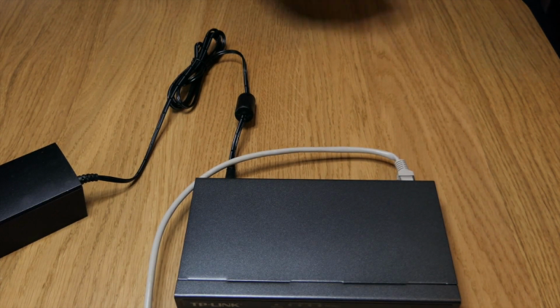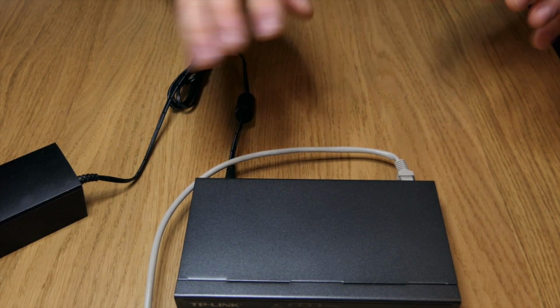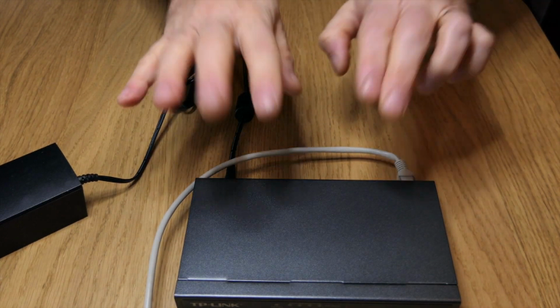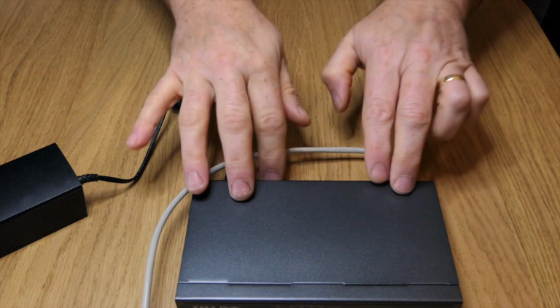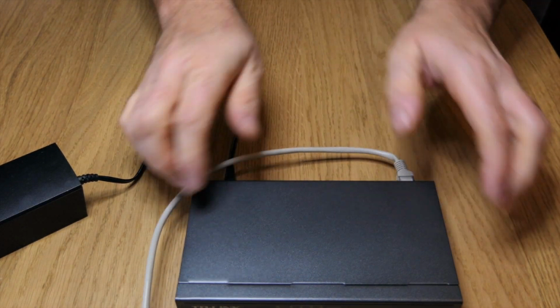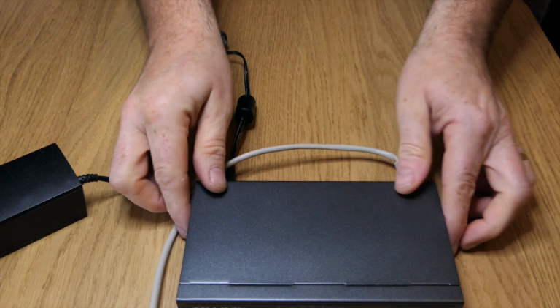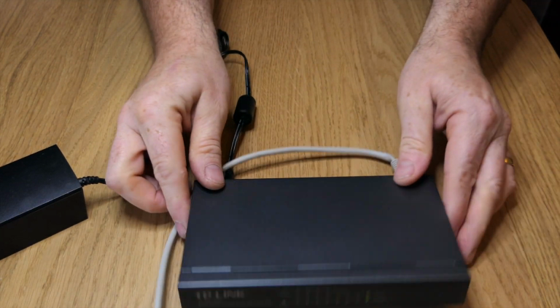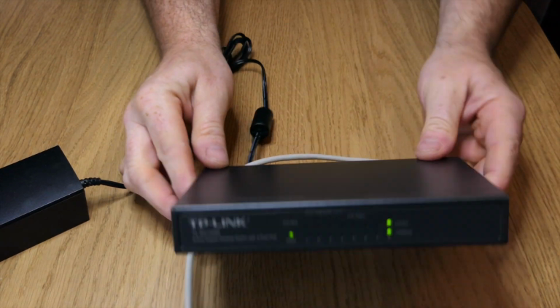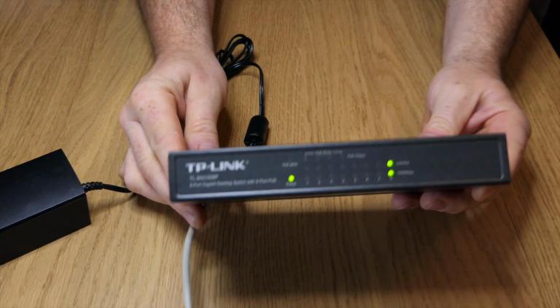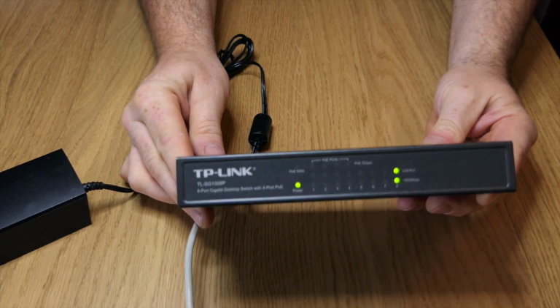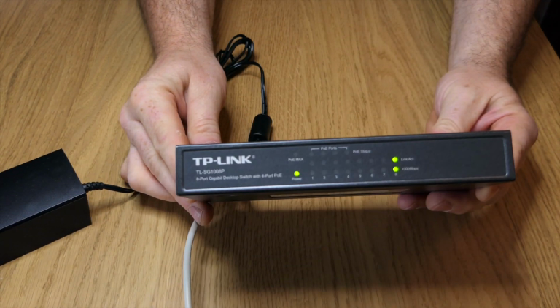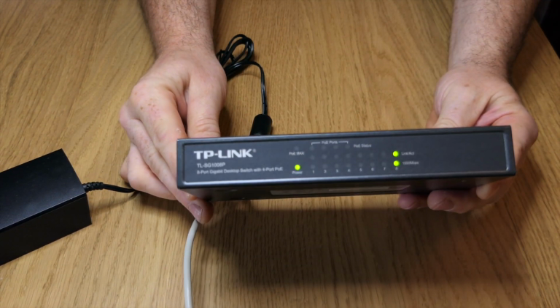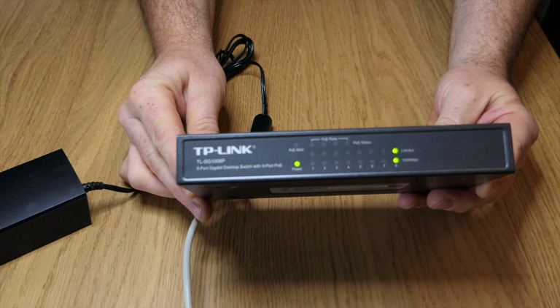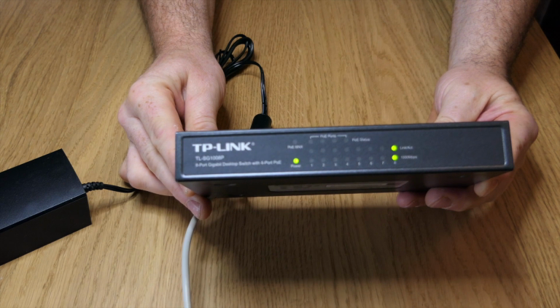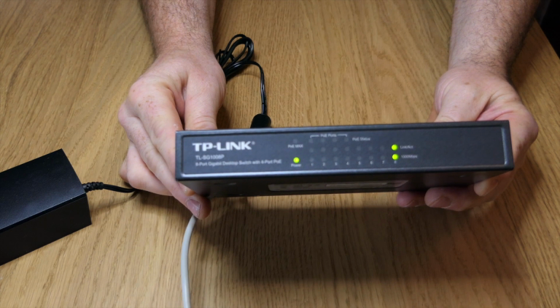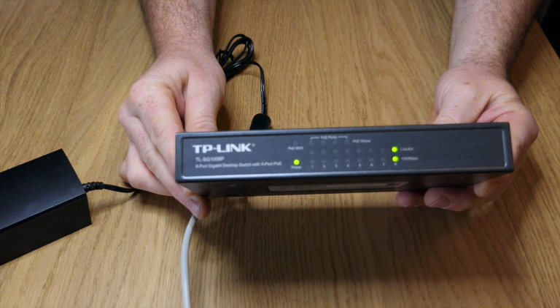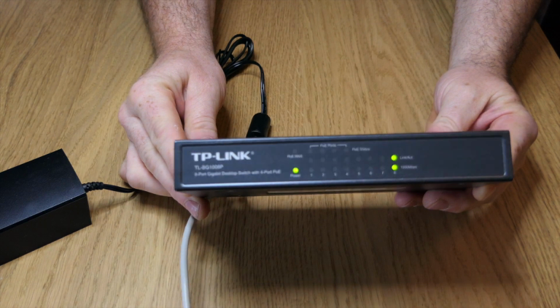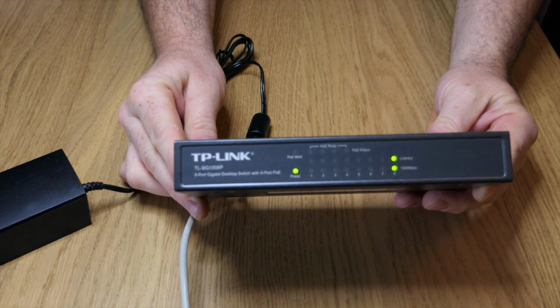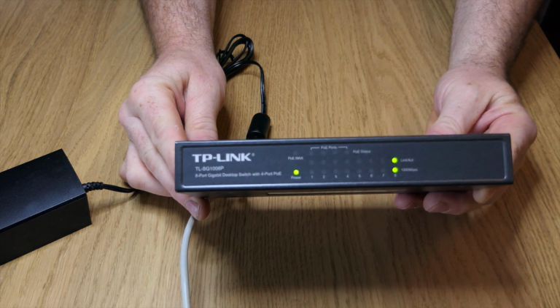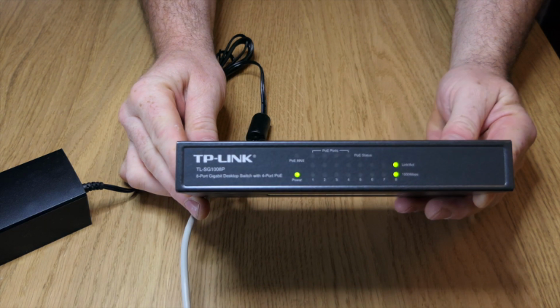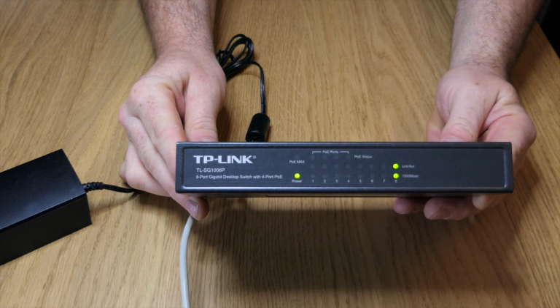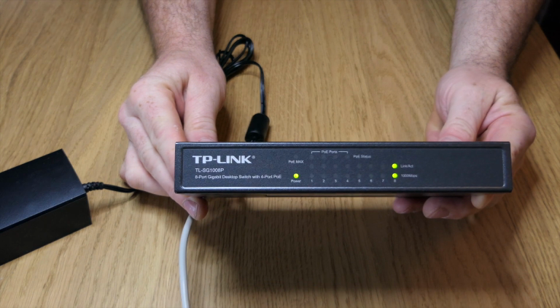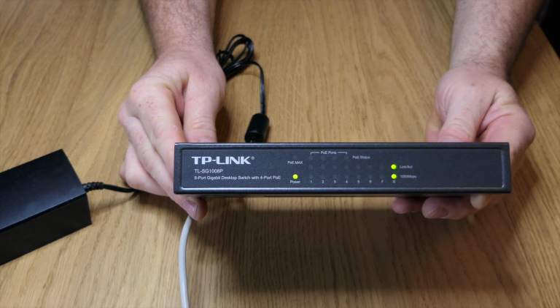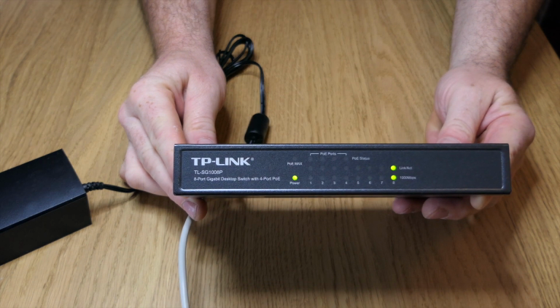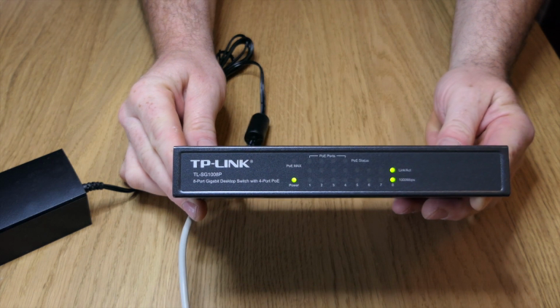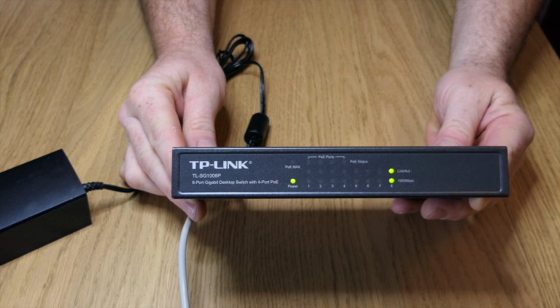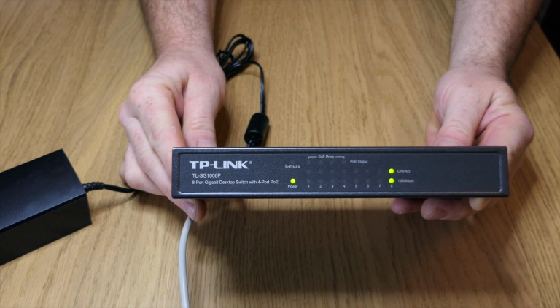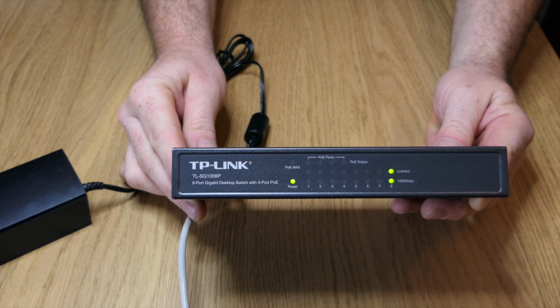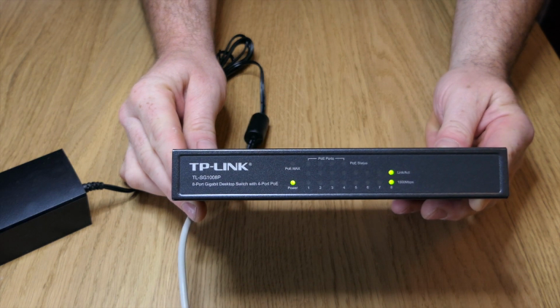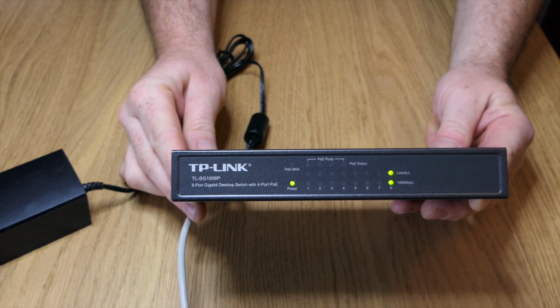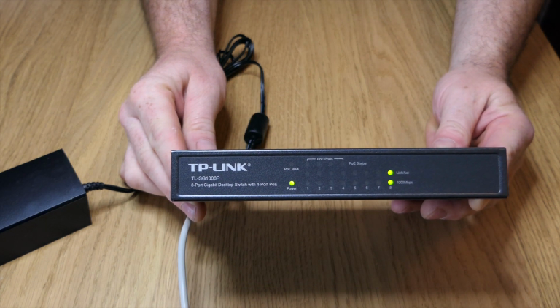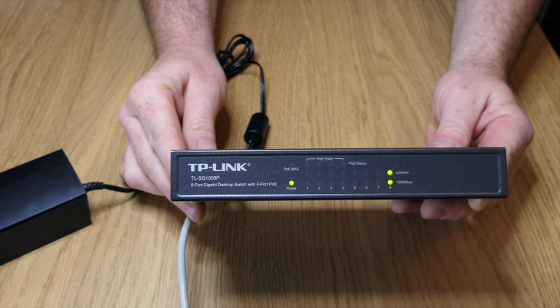So anyway, a very quick unboxing of this little device. Thanks very much for watching and I'll see you again.